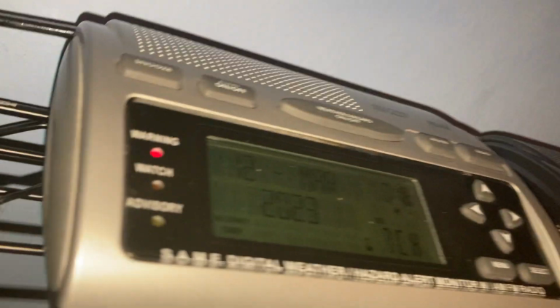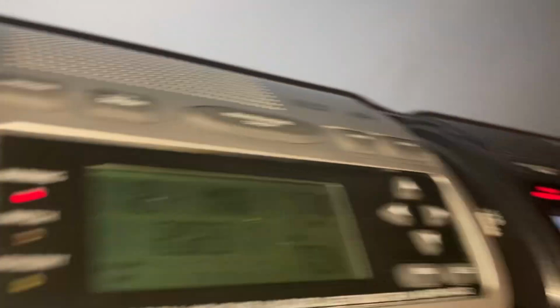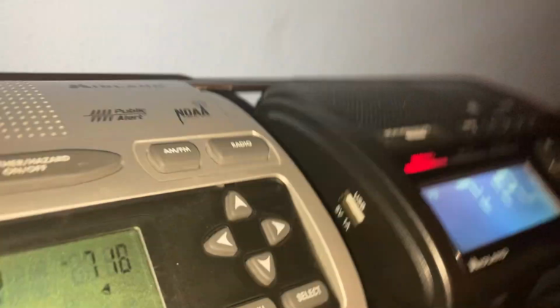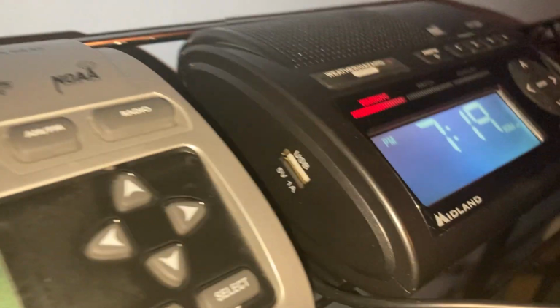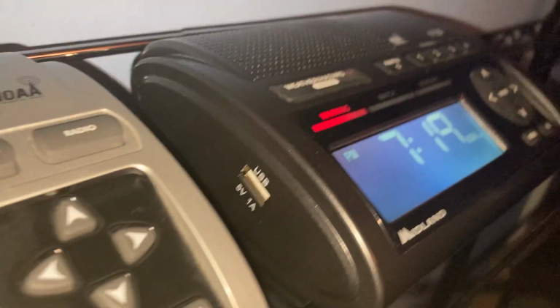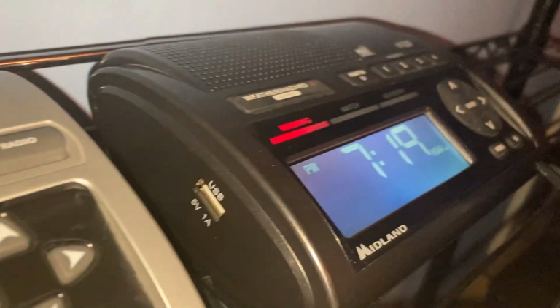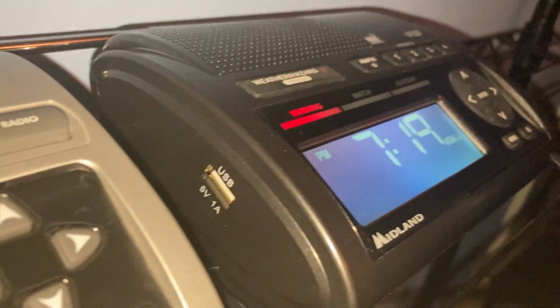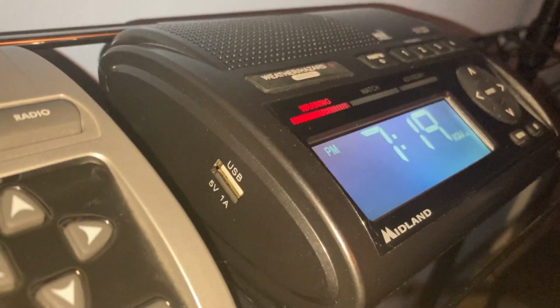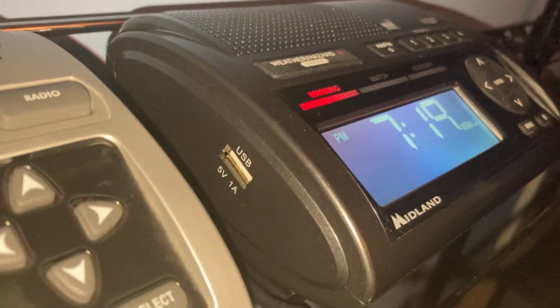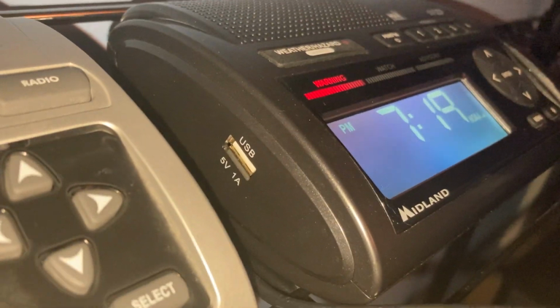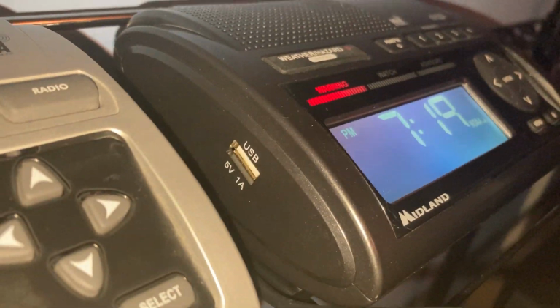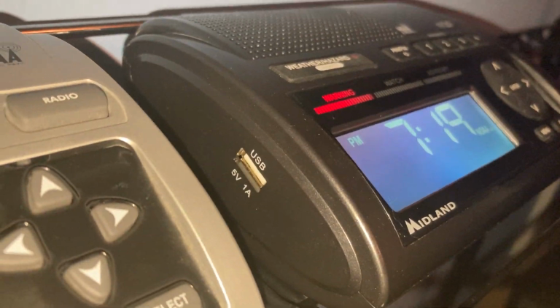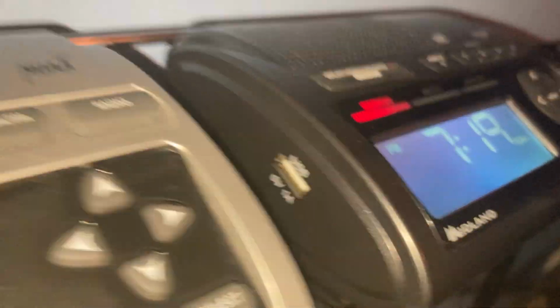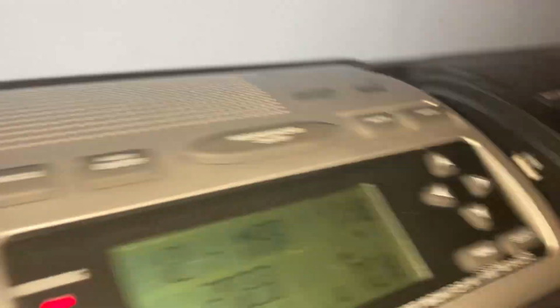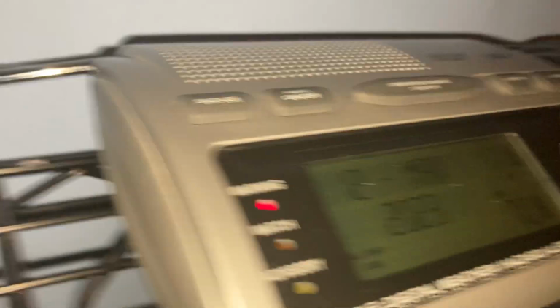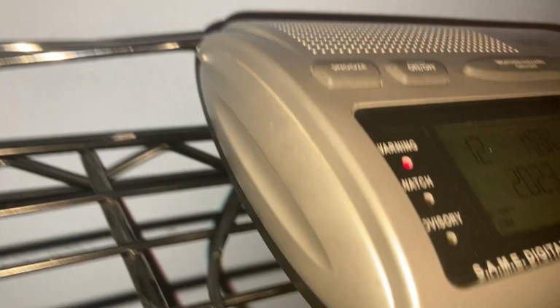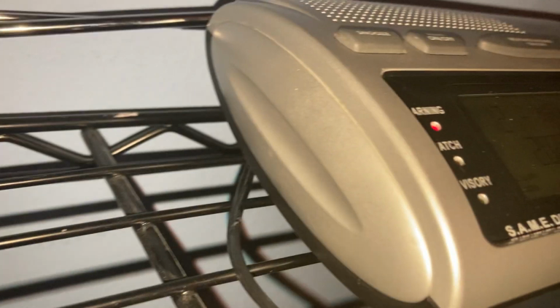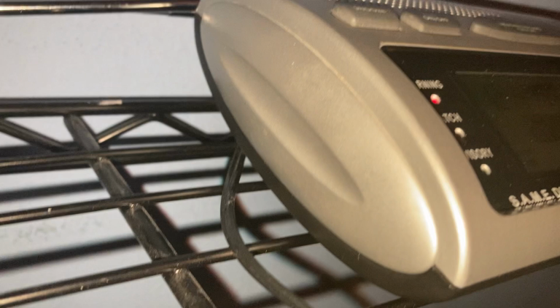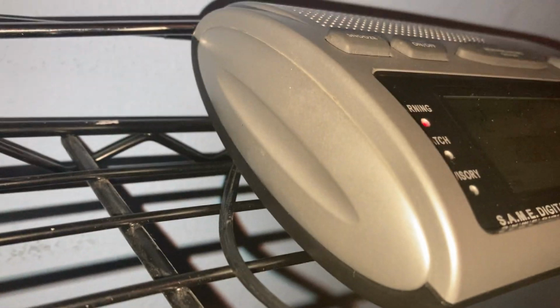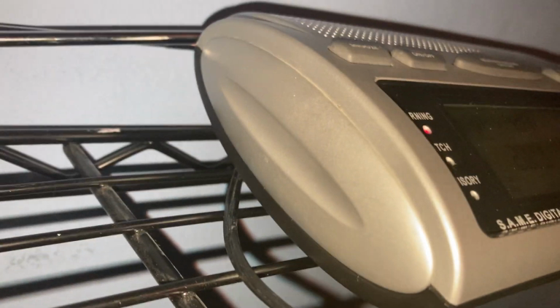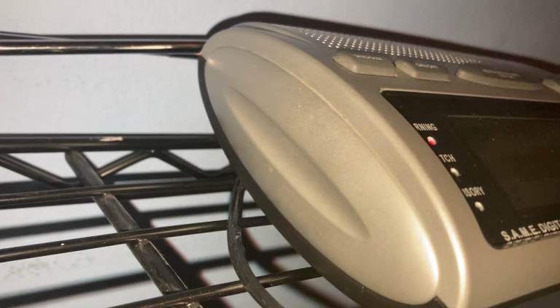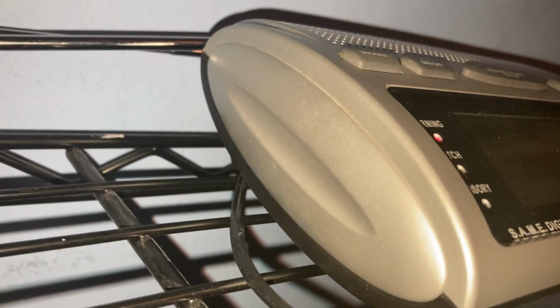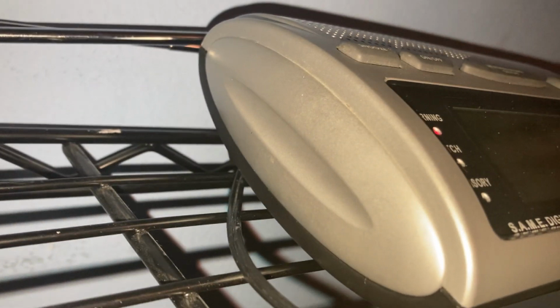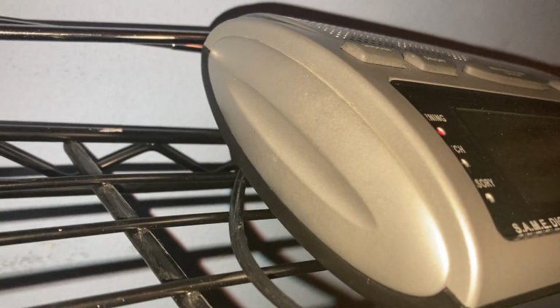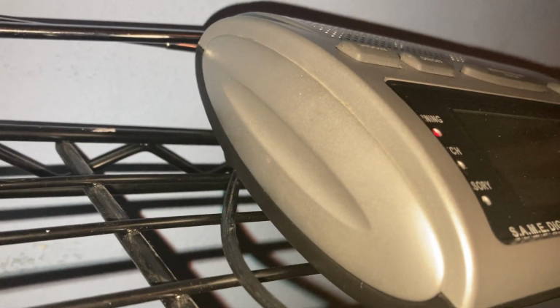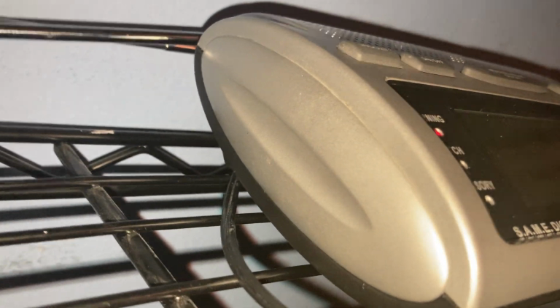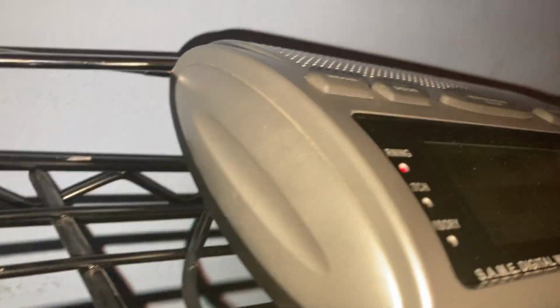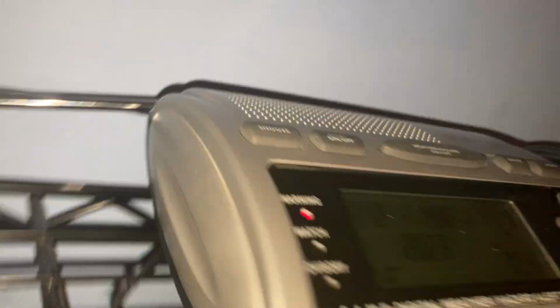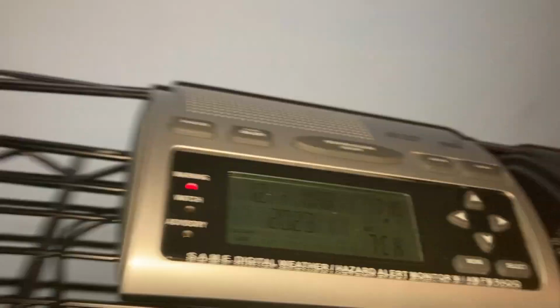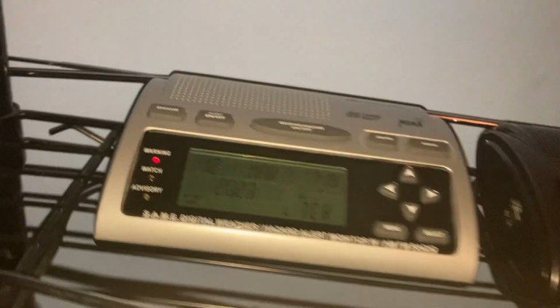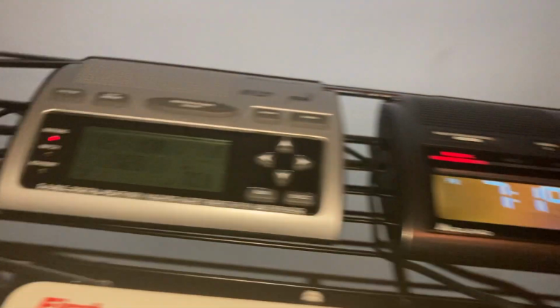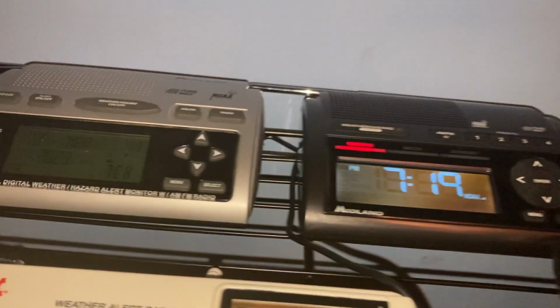Another thing is that the WR400 has a USB charger, while the WR300 has absolutely nothing like that.